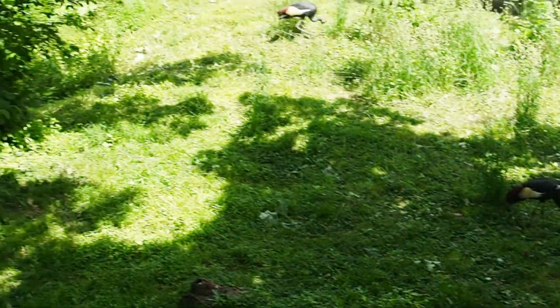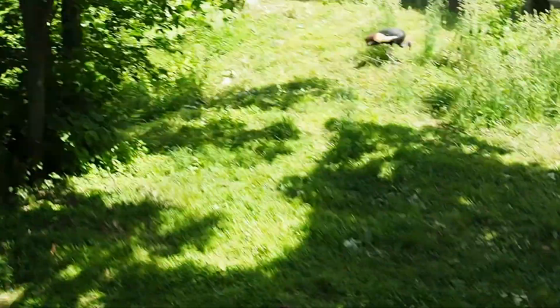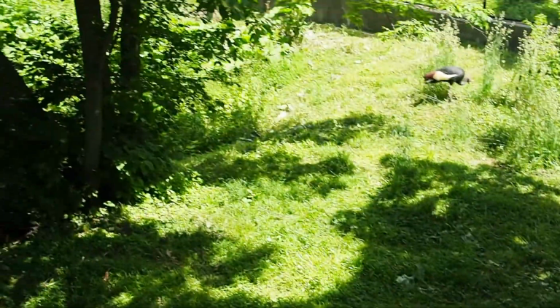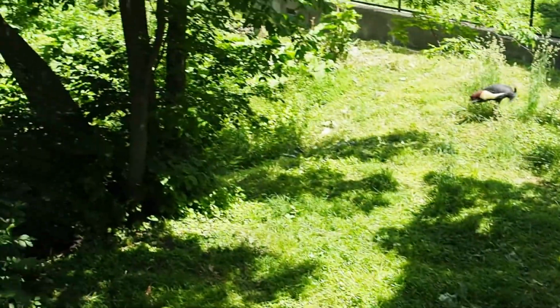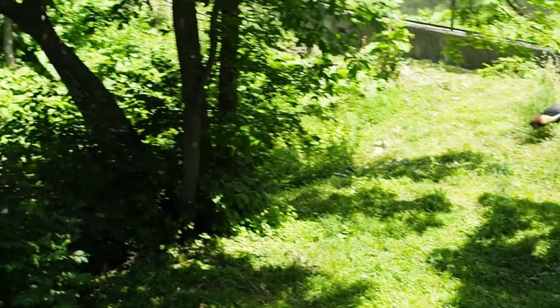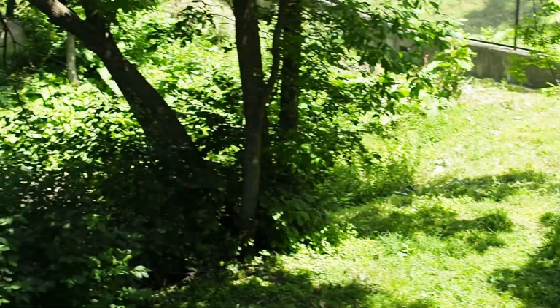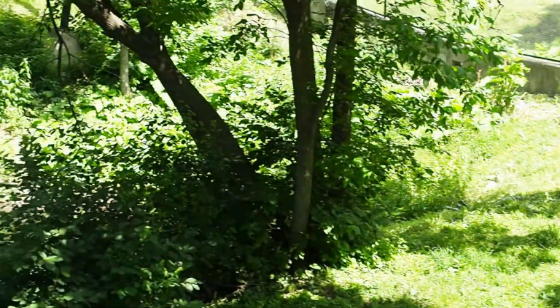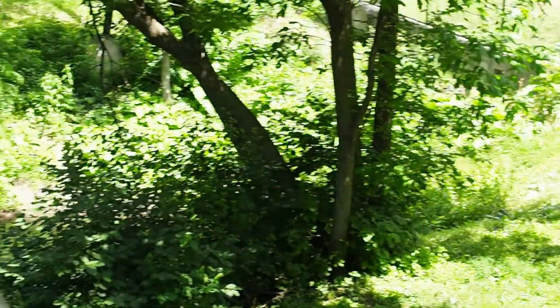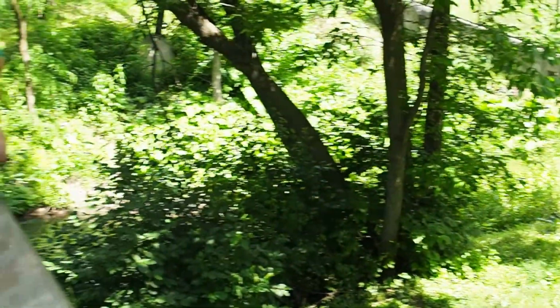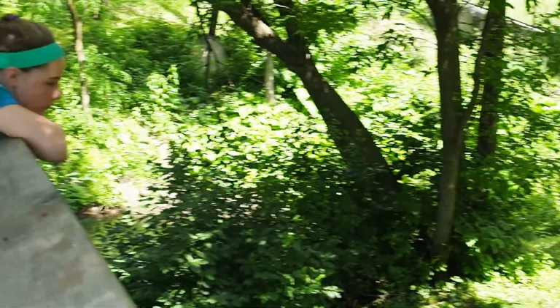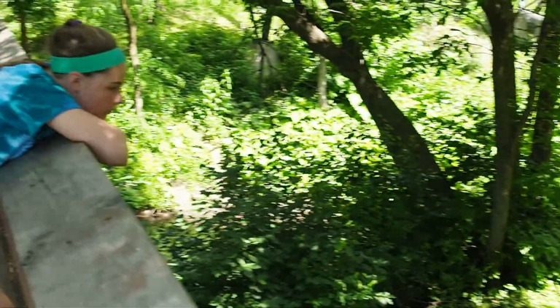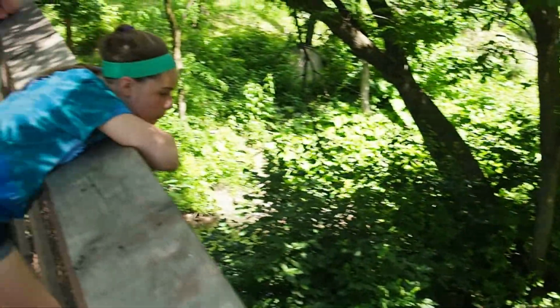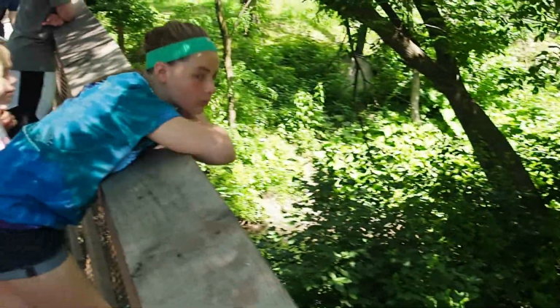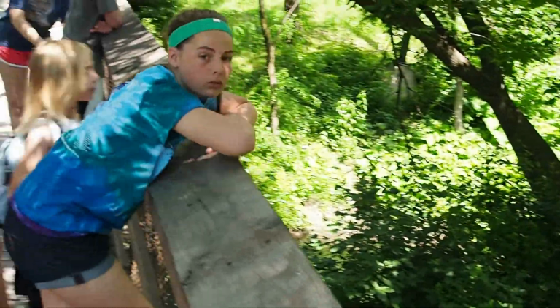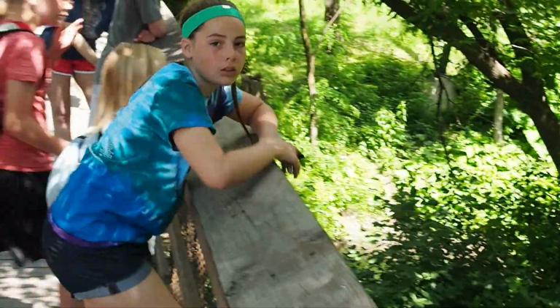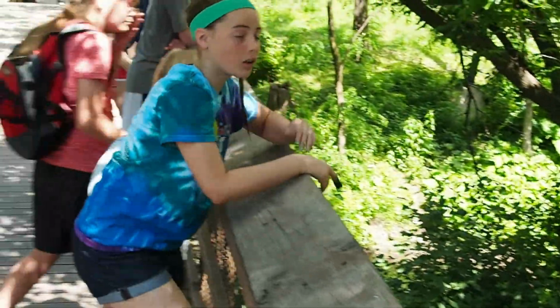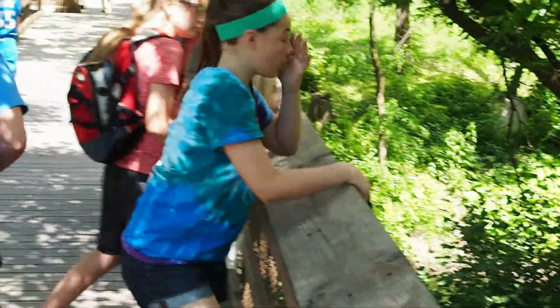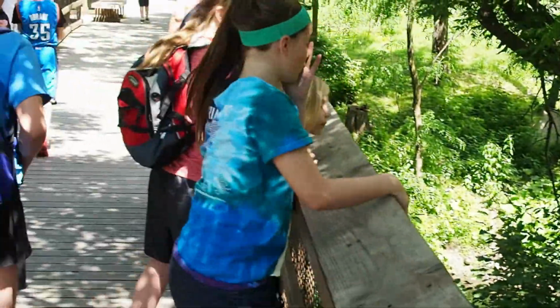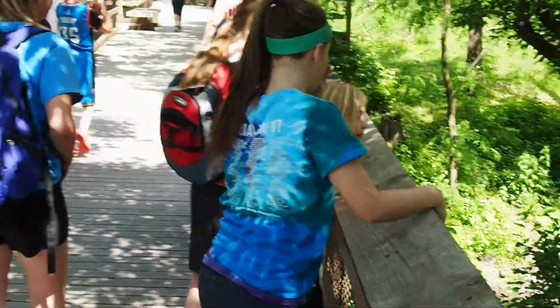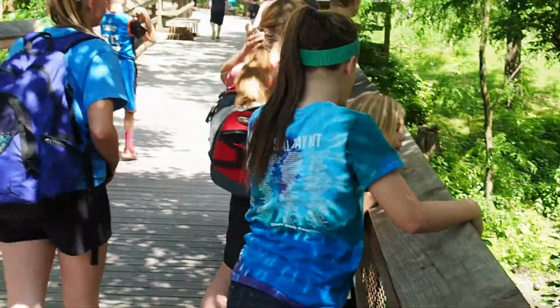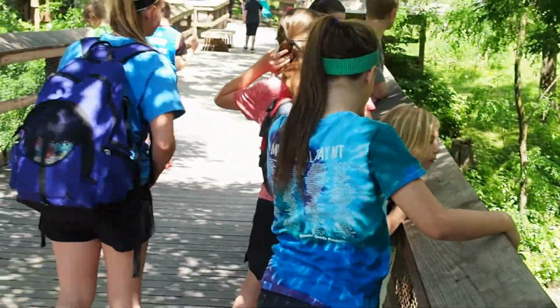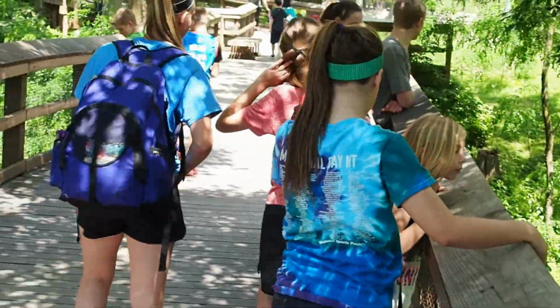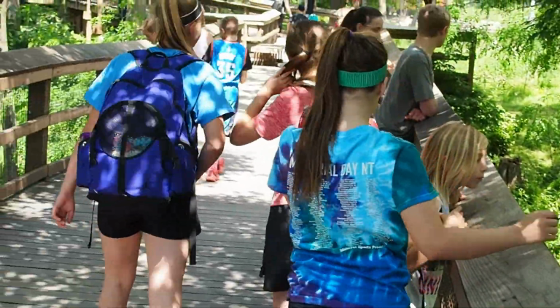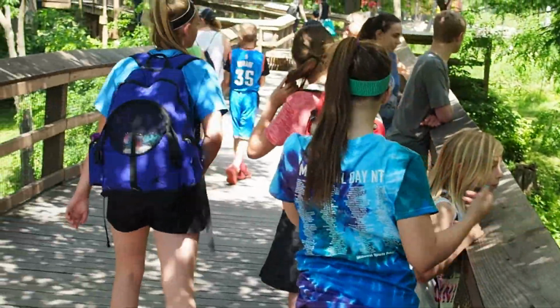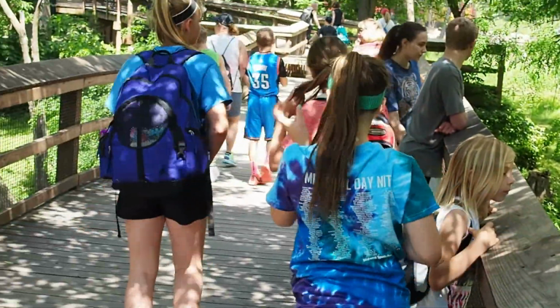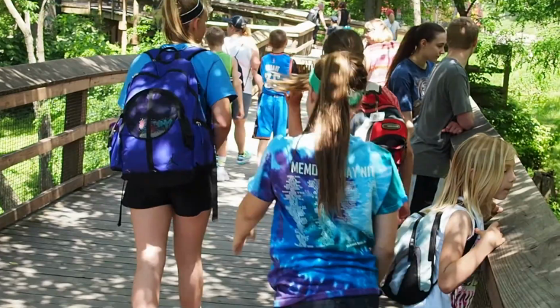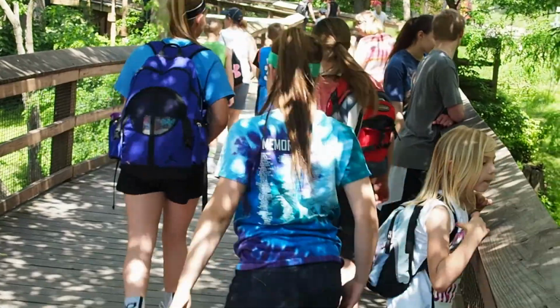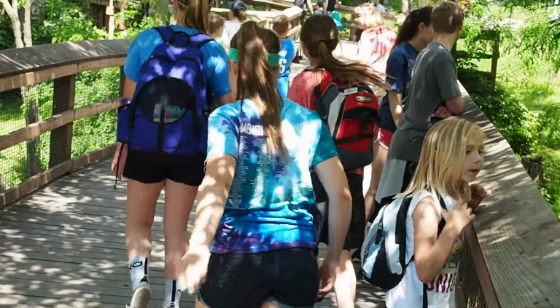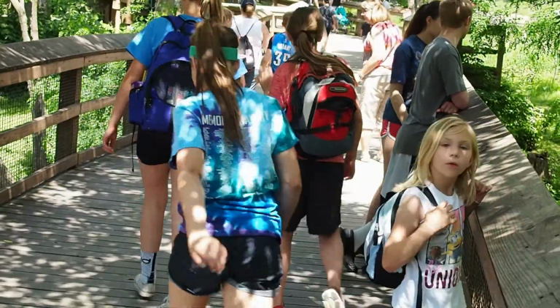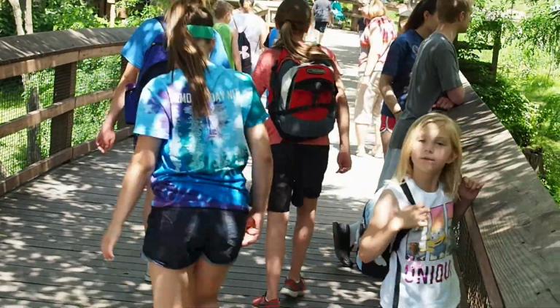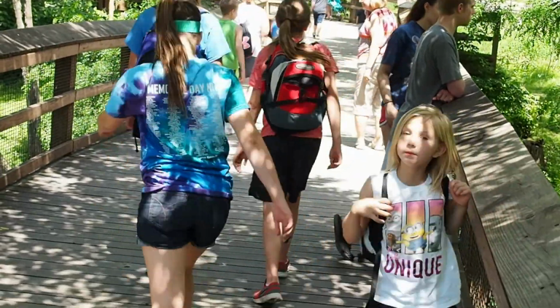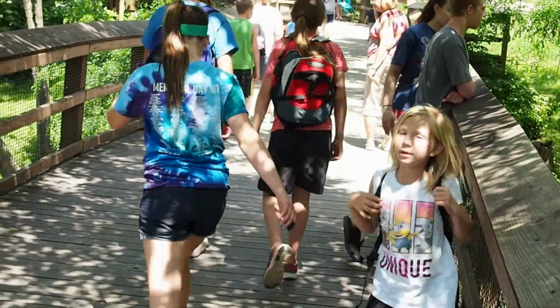We are inside the aviary, which is a netted enclosure.